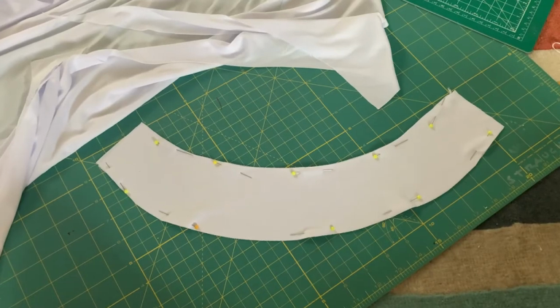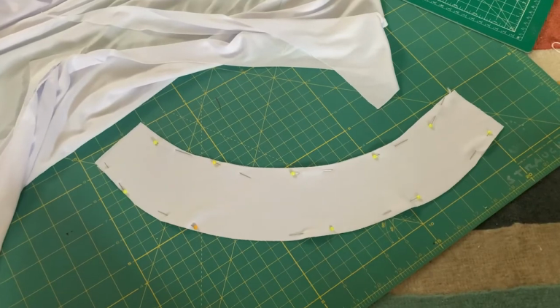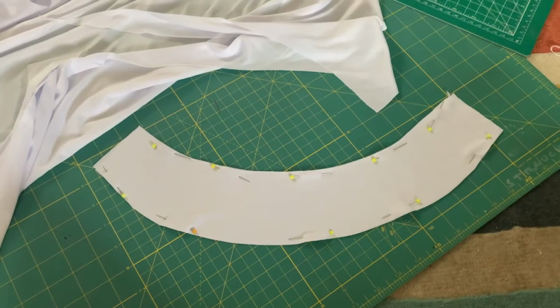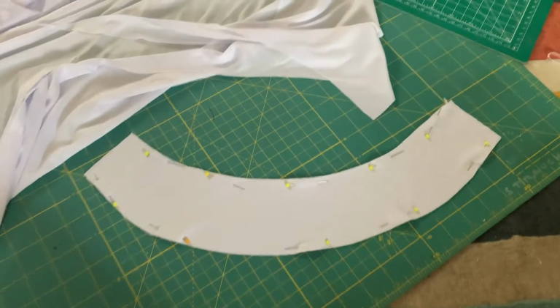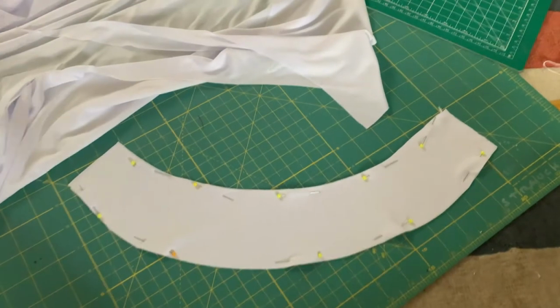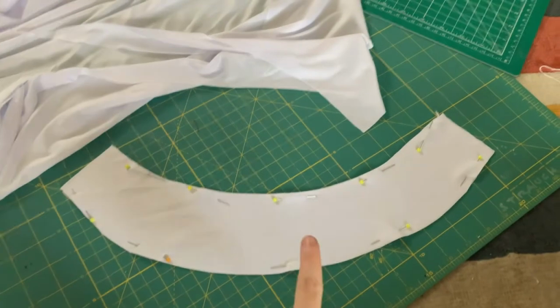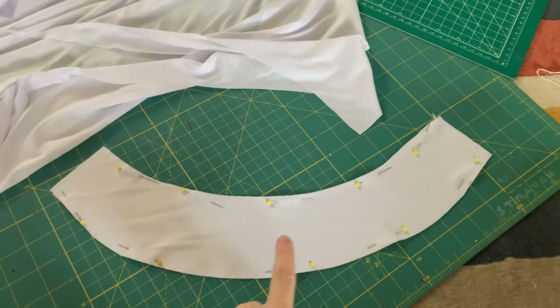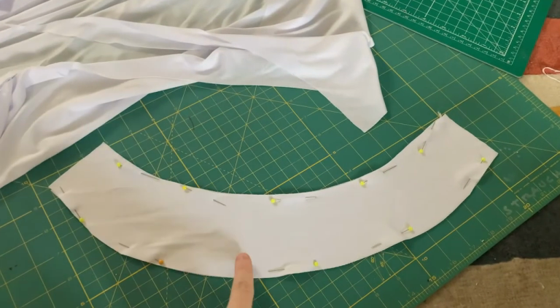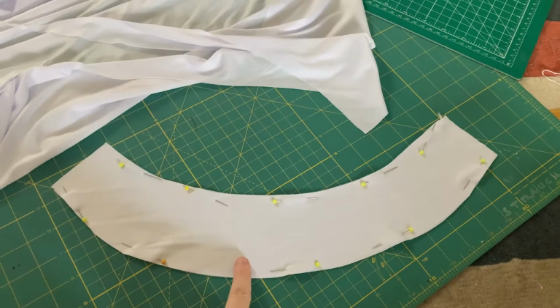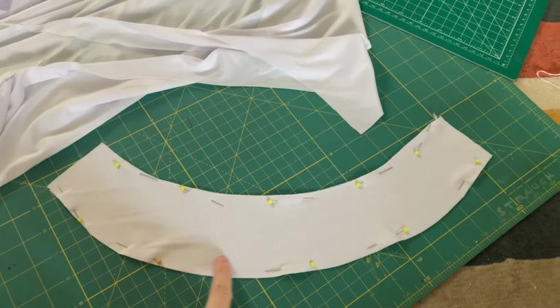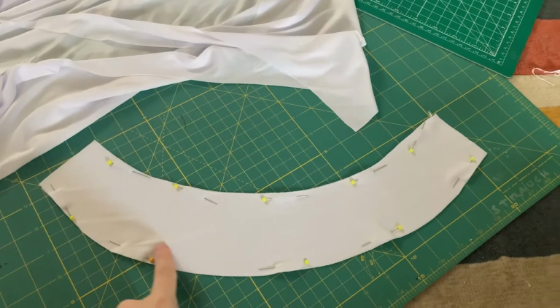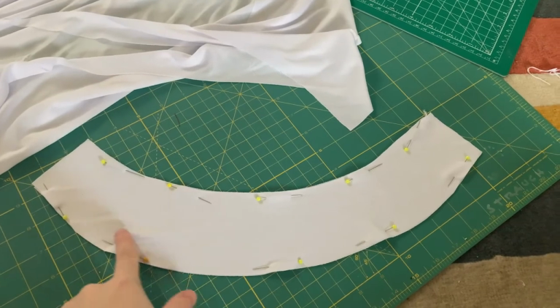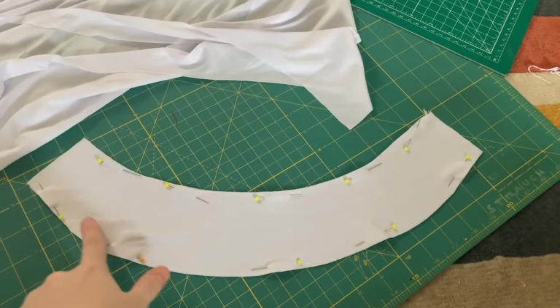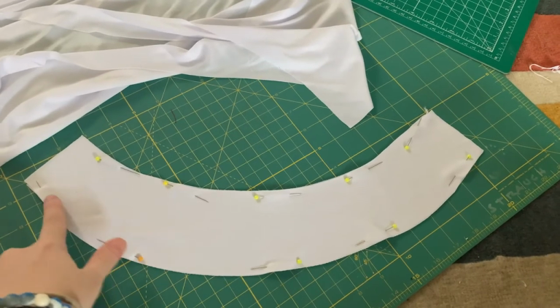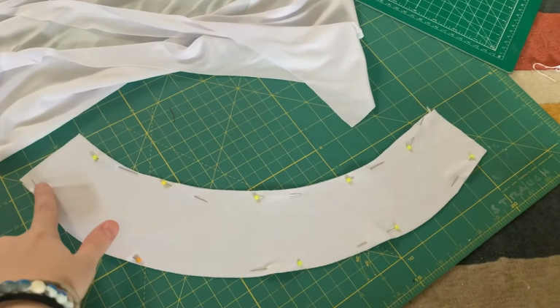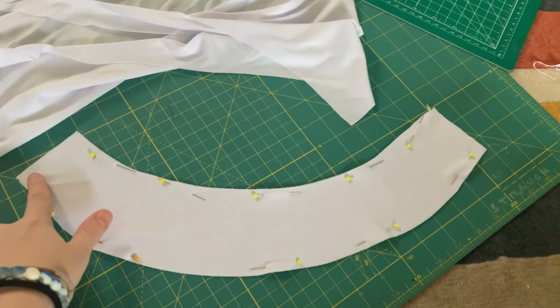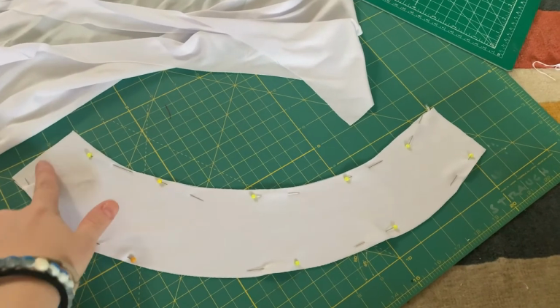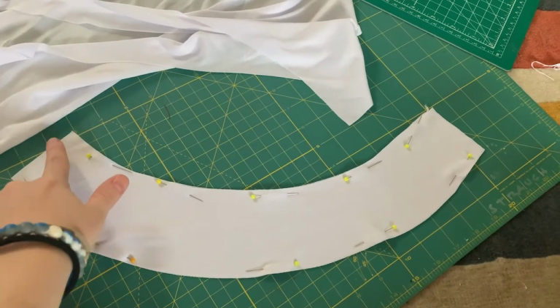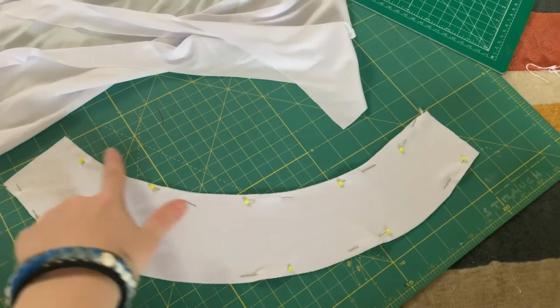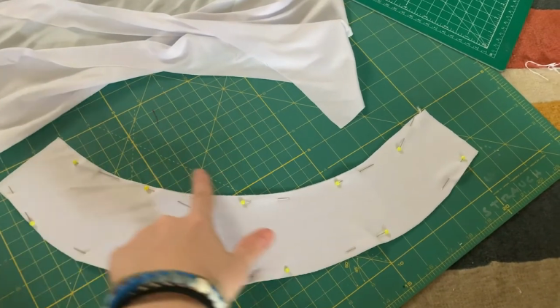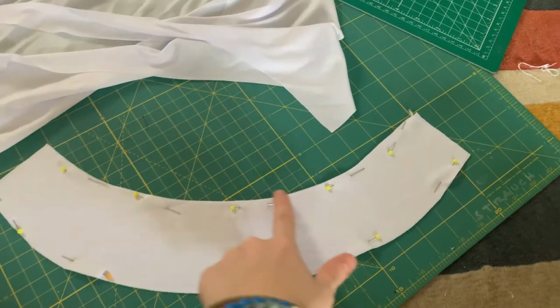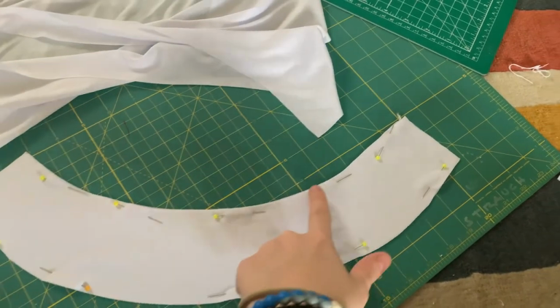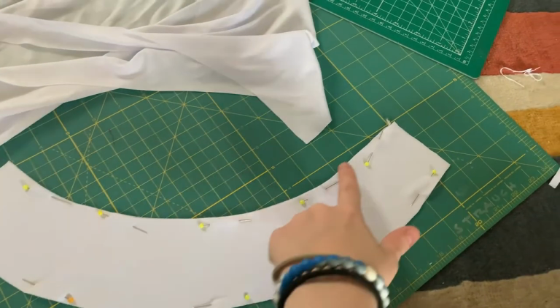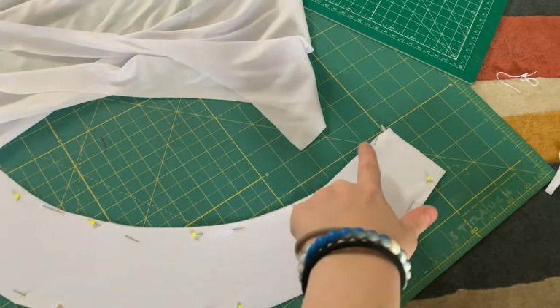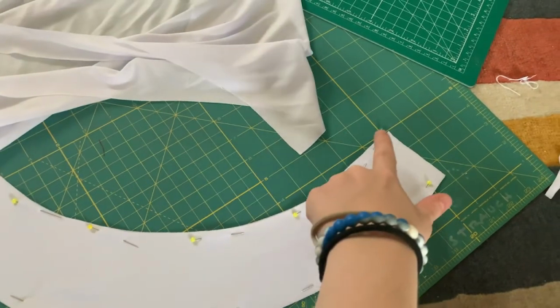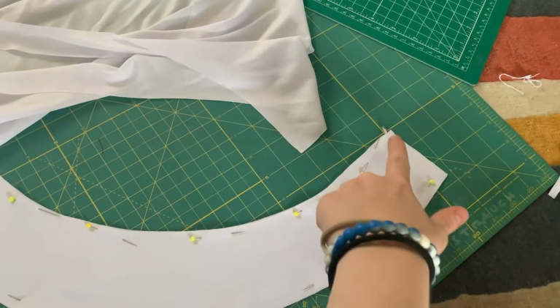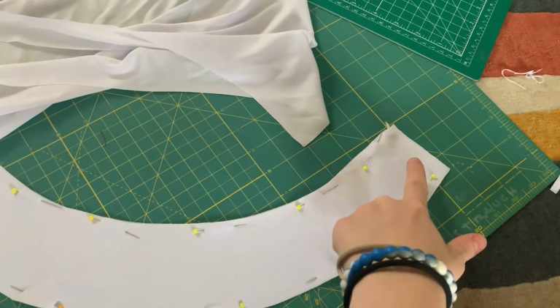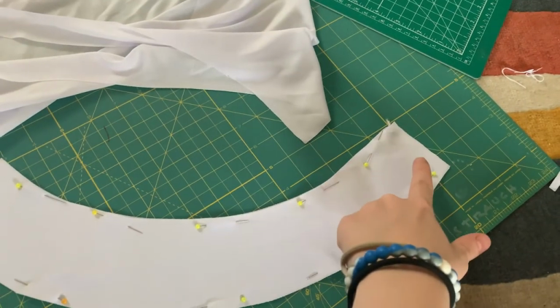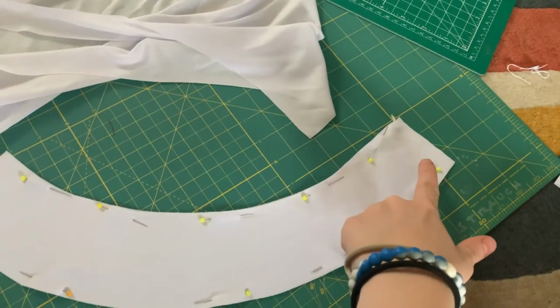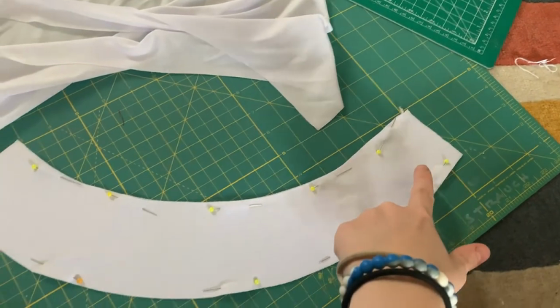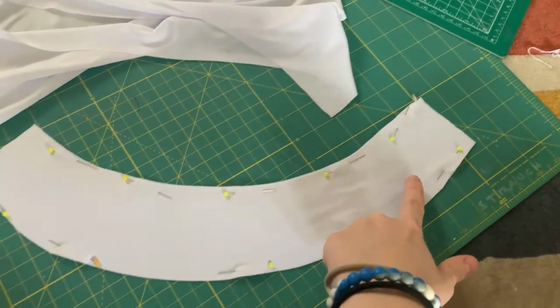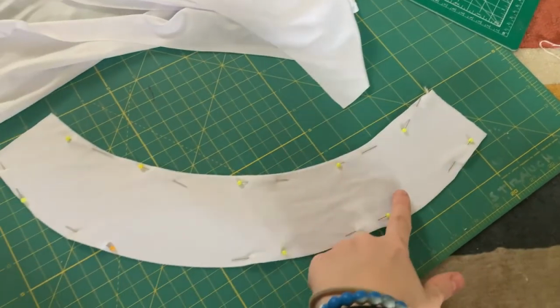Next, I'm making the collar. I cut out two of these pieces, and I'm sewing along the edge at 3/8ths inch, starting at the bottom and going all the way around, leaving a small gap at the bottom so I can turn it inside out.